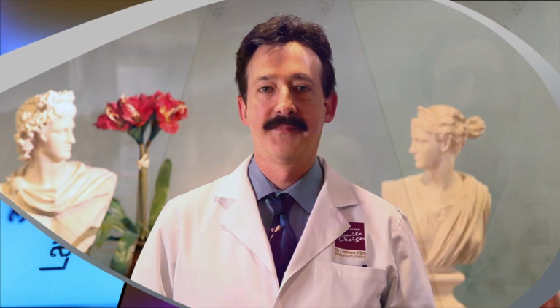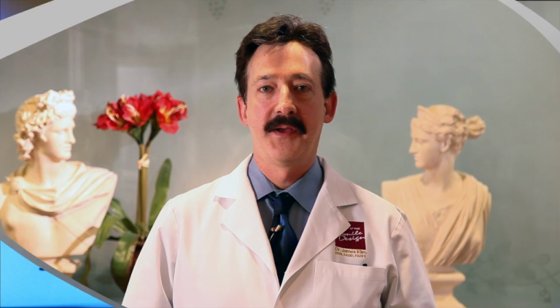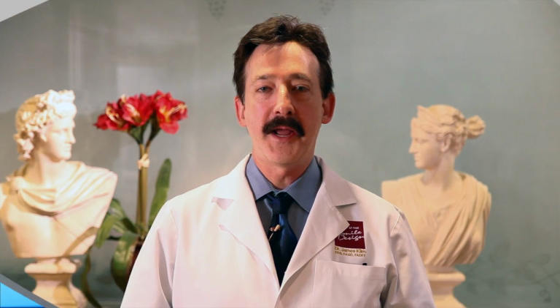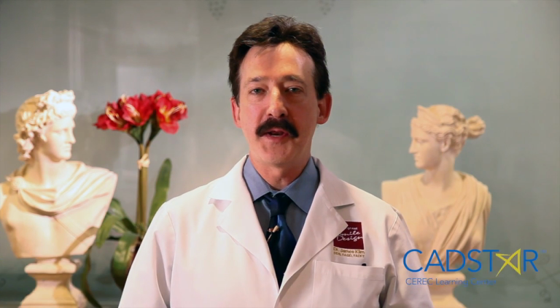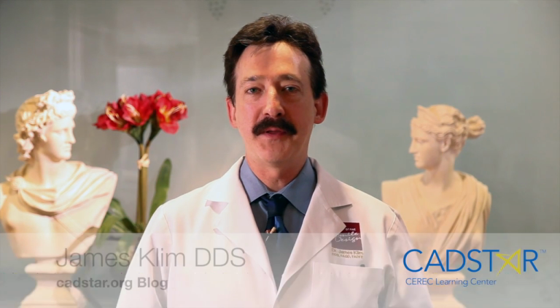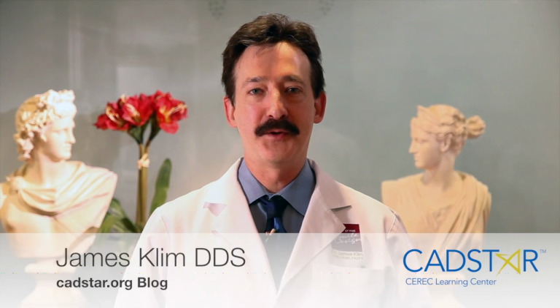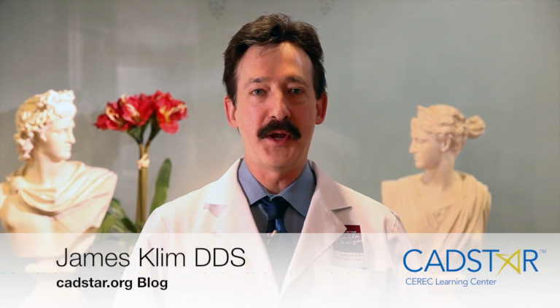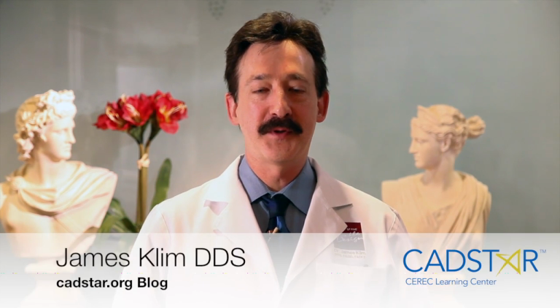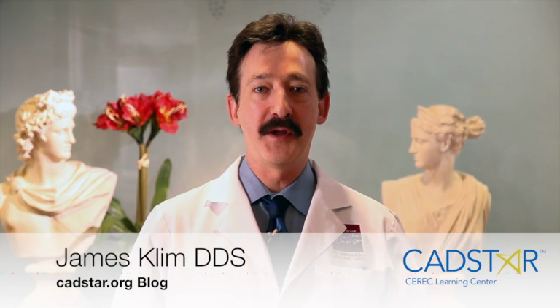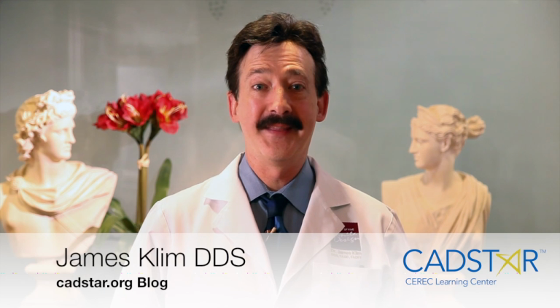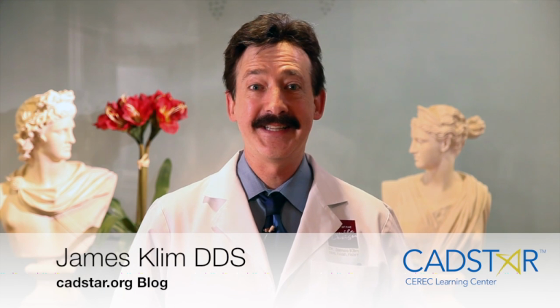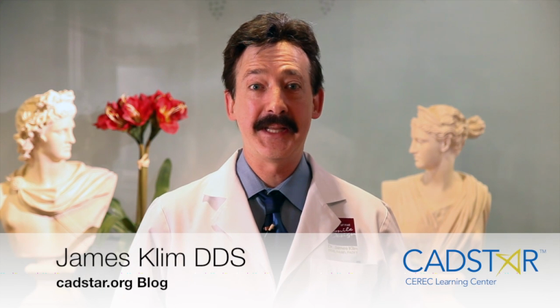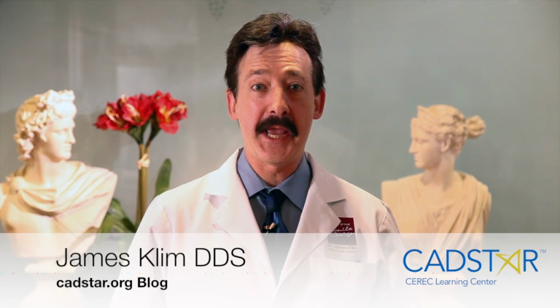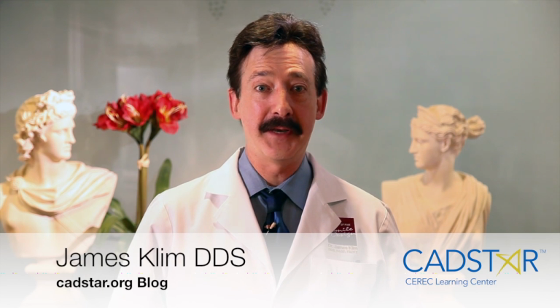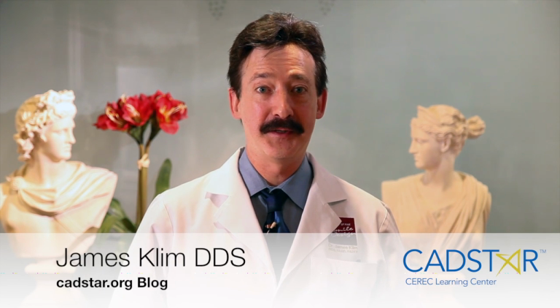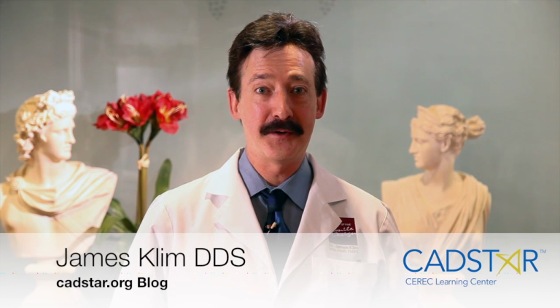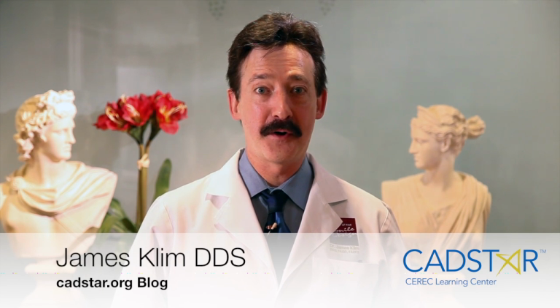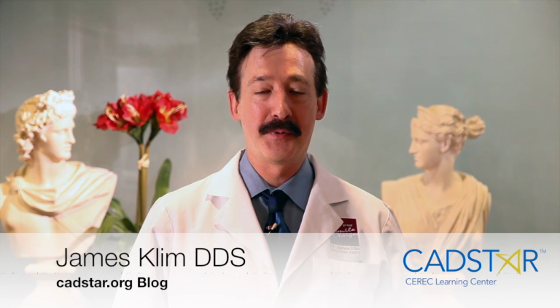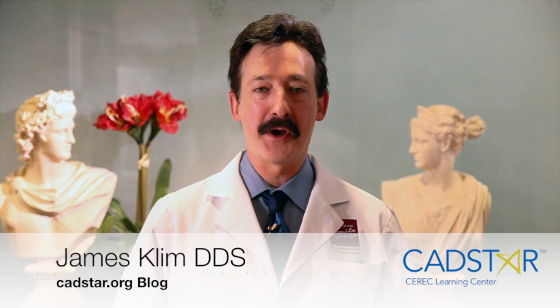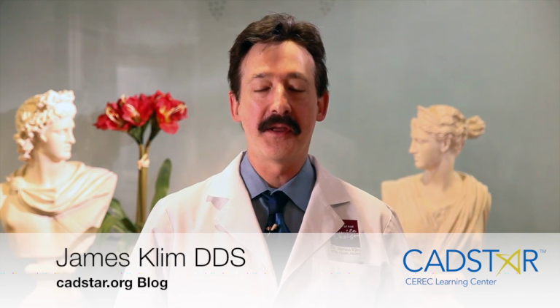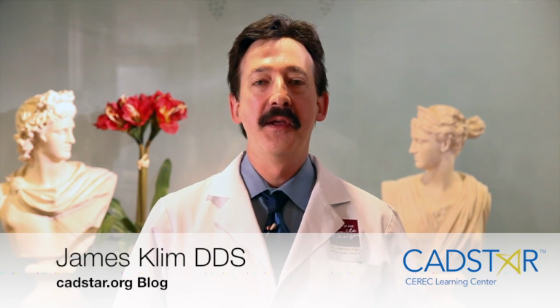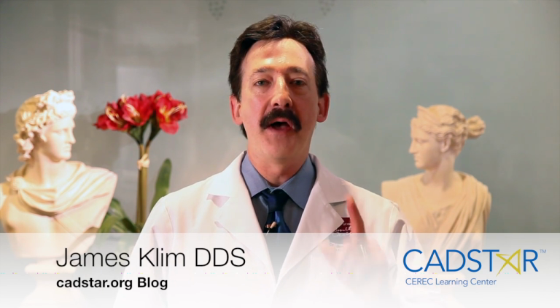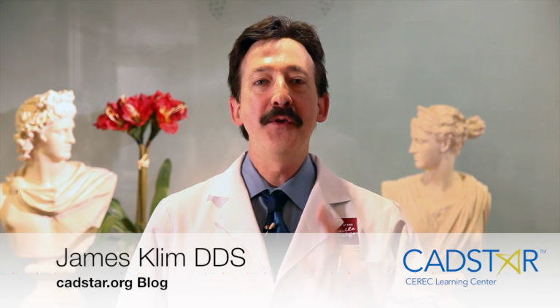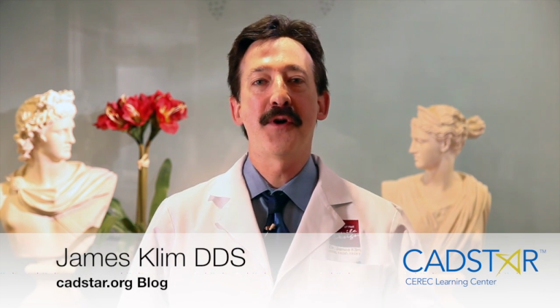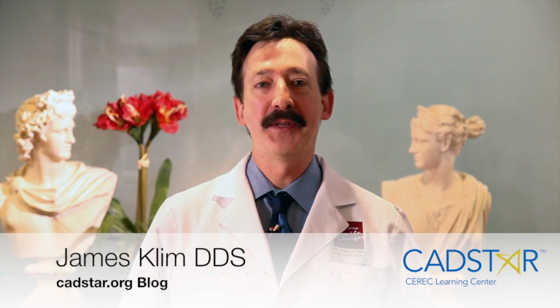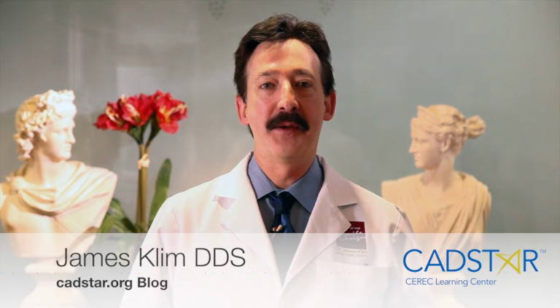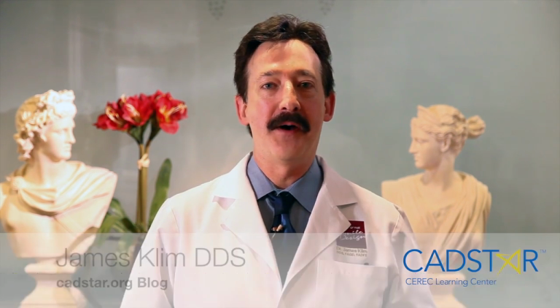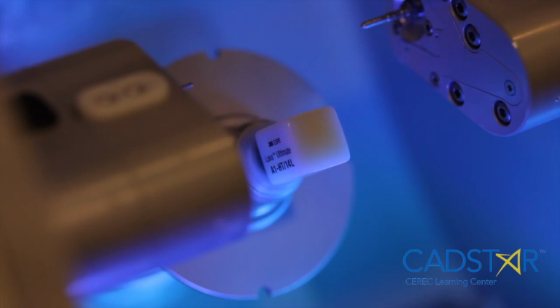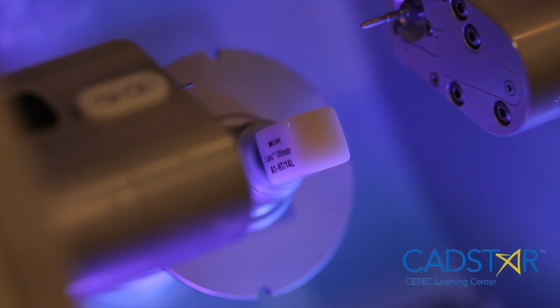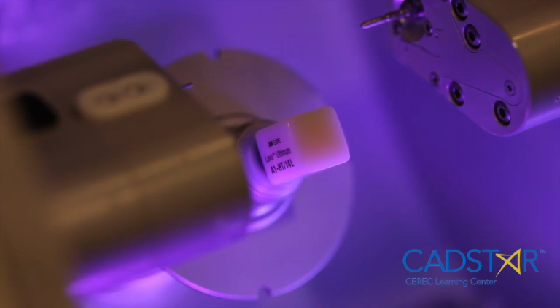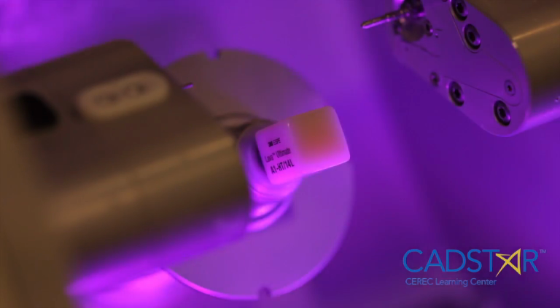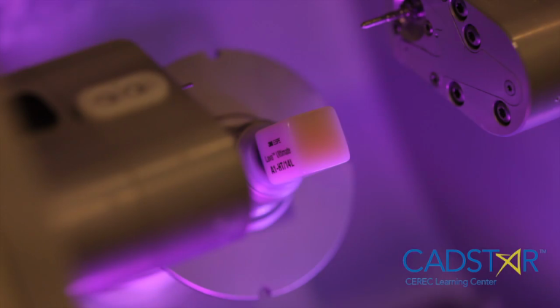Hi, my name is James Clem and this is the CADSTAR blog. A few comments about Lava Ultimate.